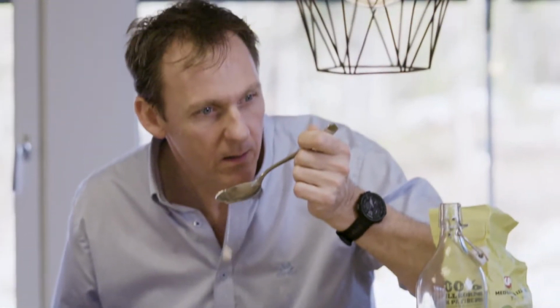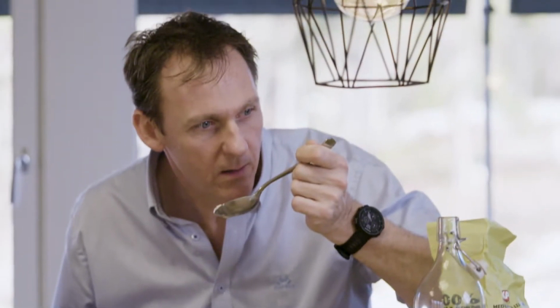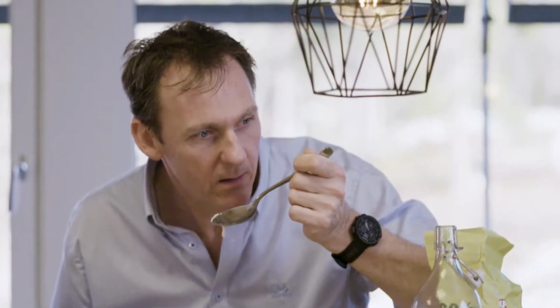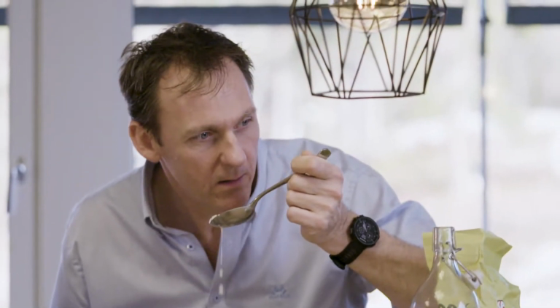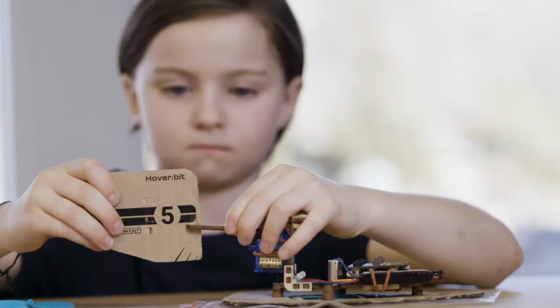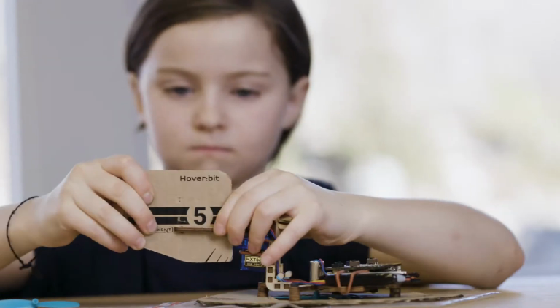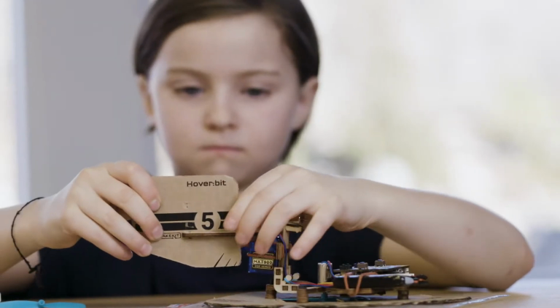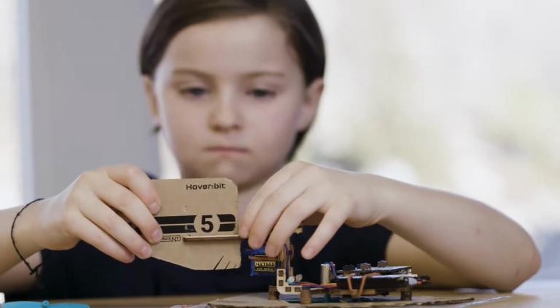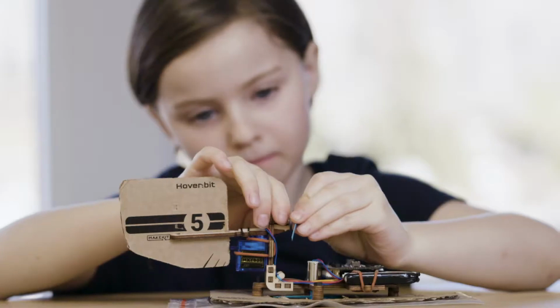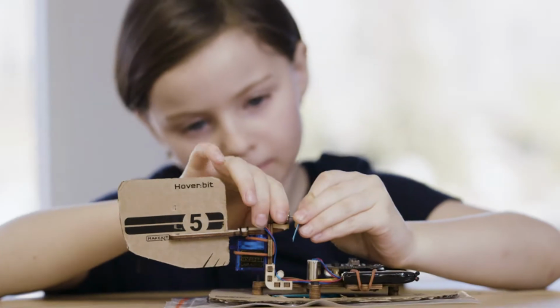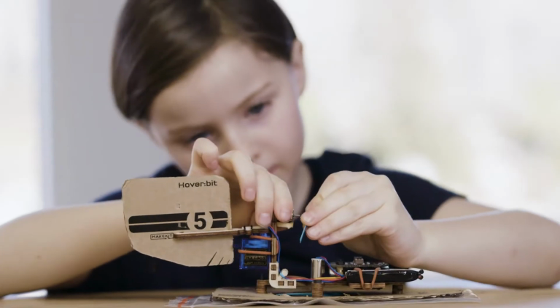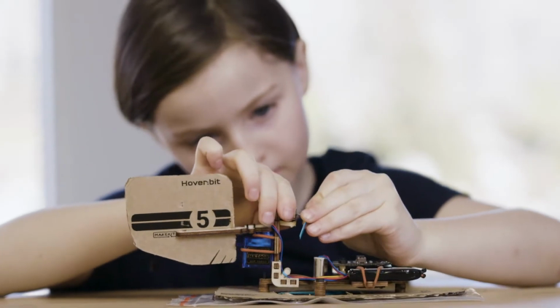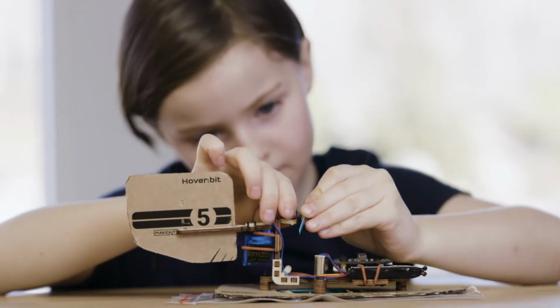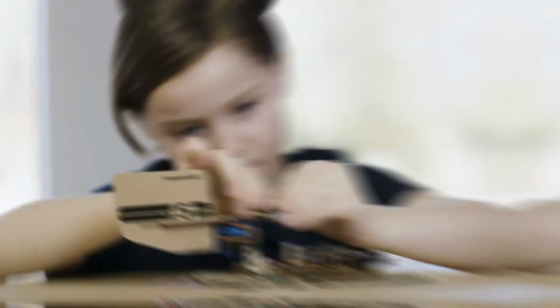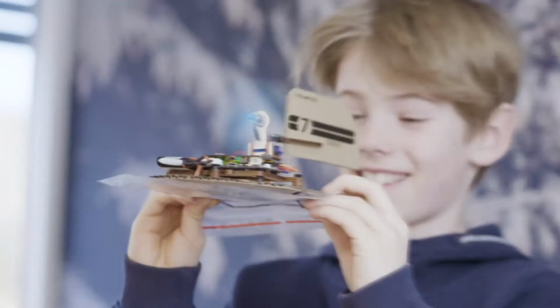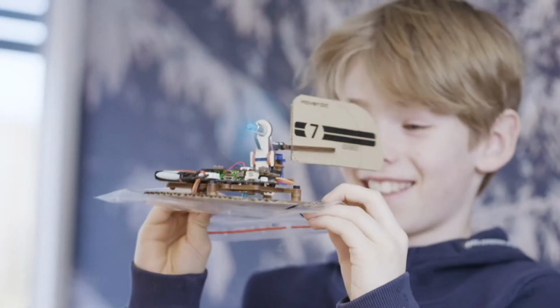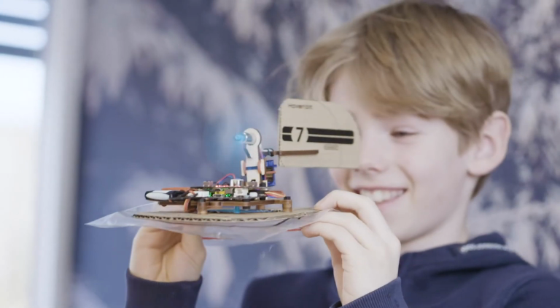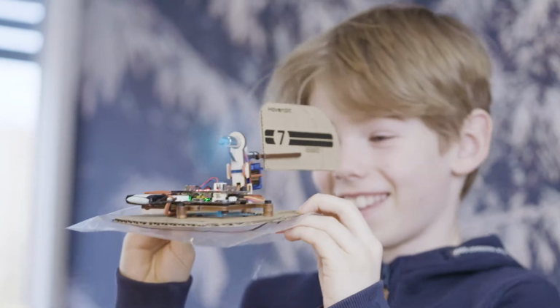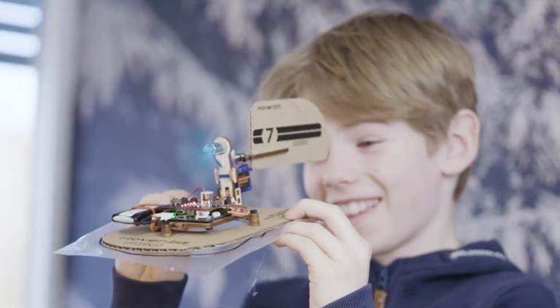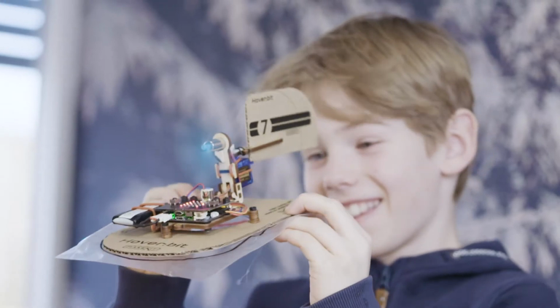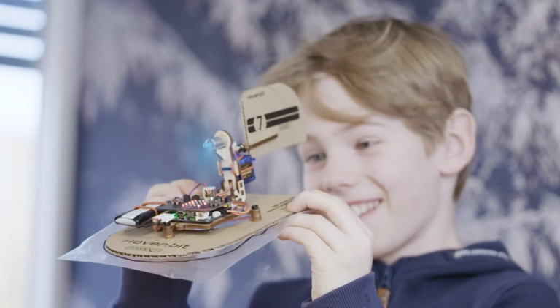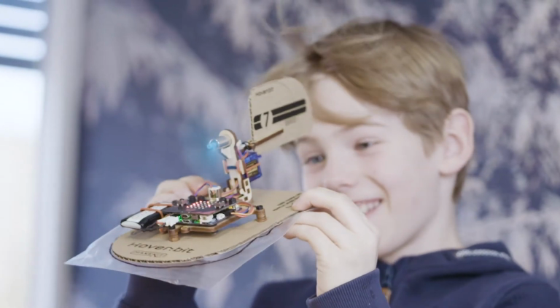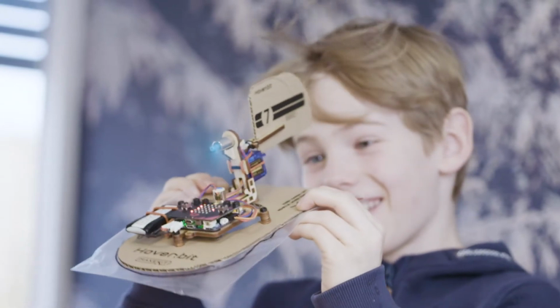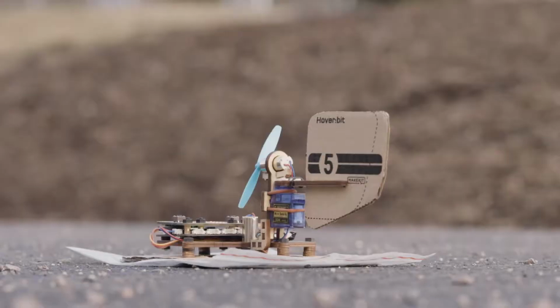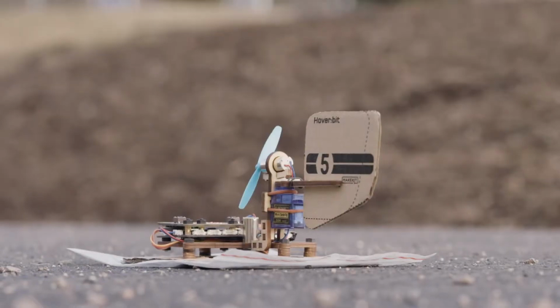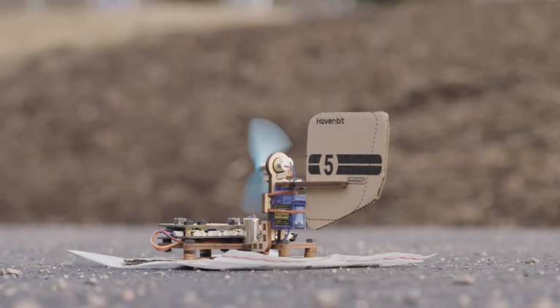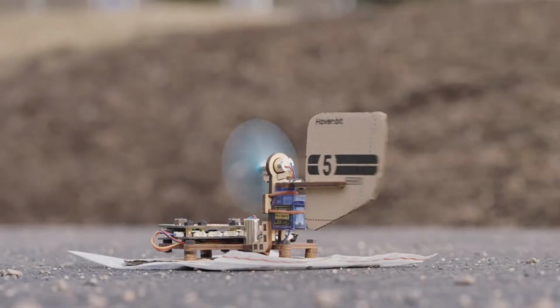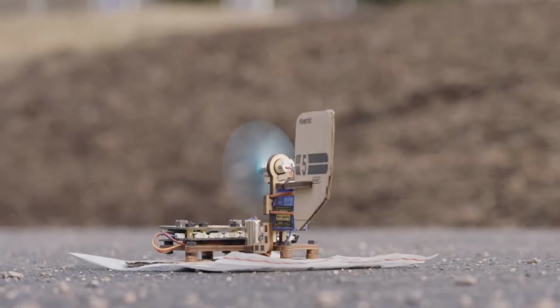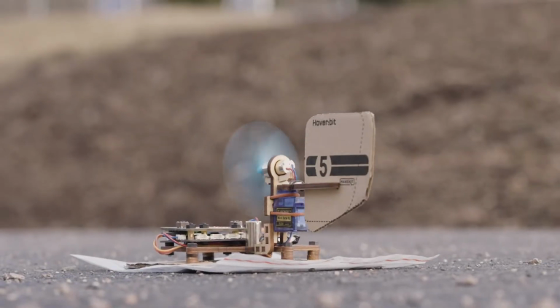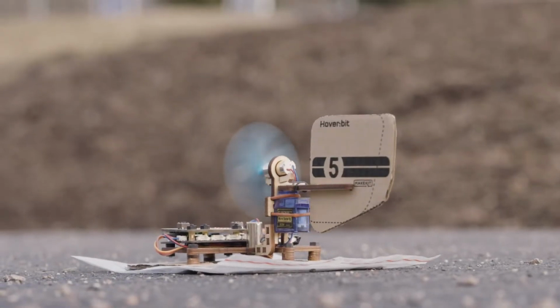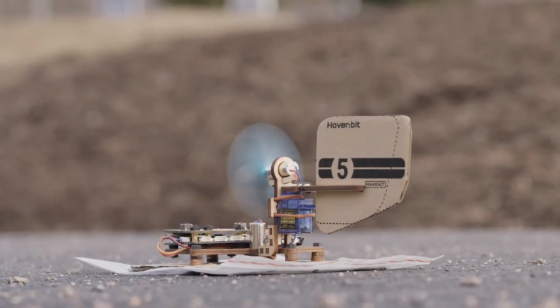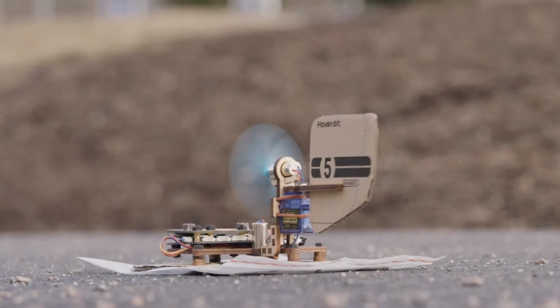It uses recycled cardboard, plywood, and powerful drone motors. This makes it rebuildable and repairable.